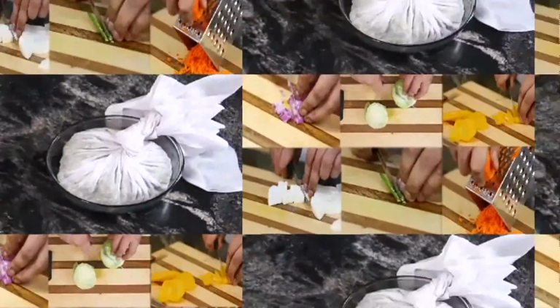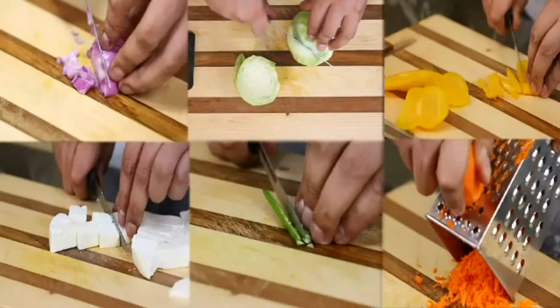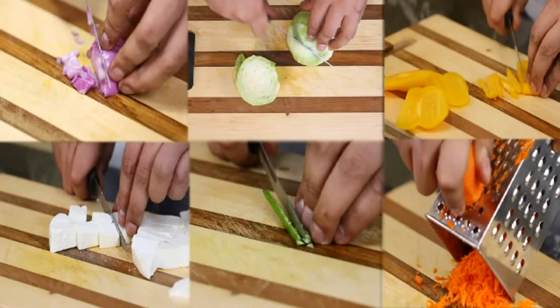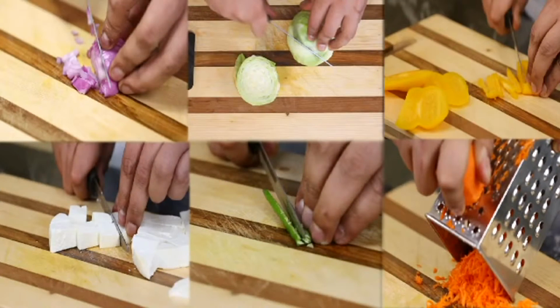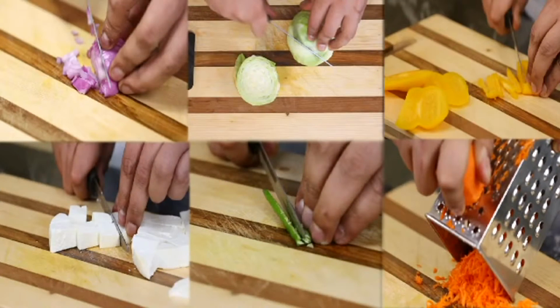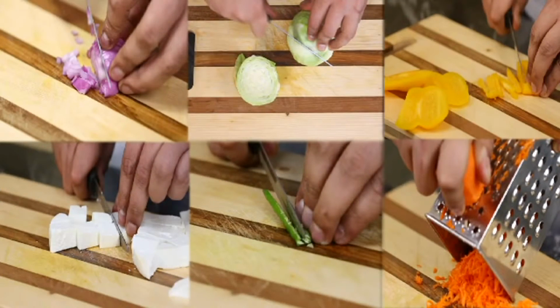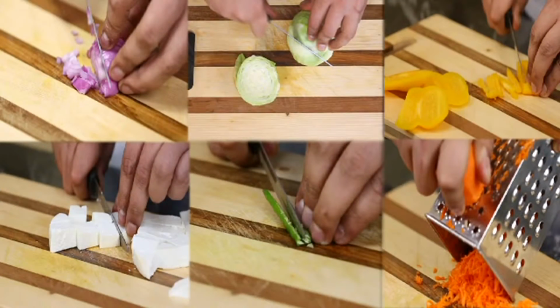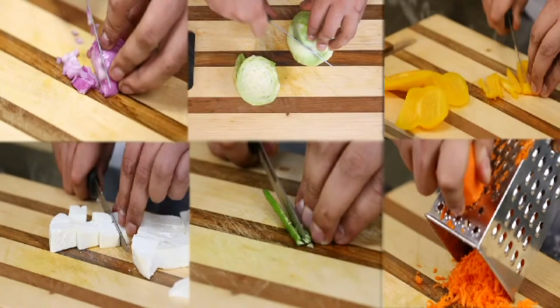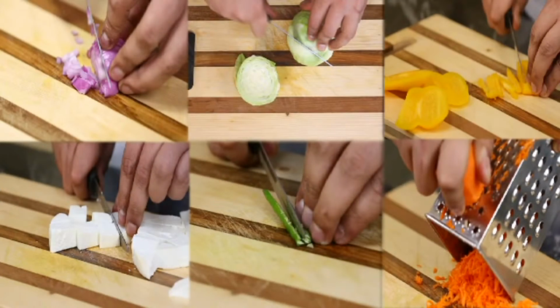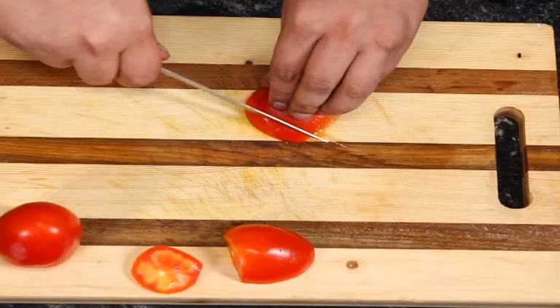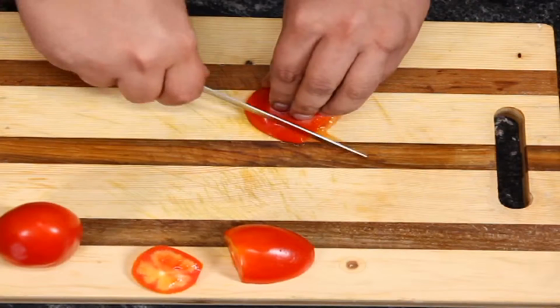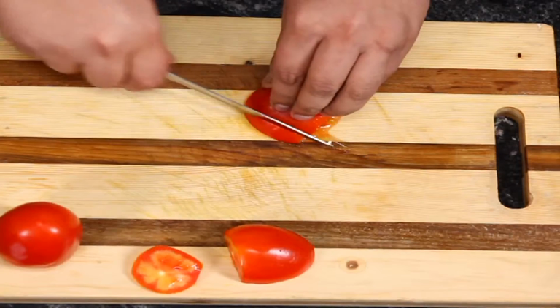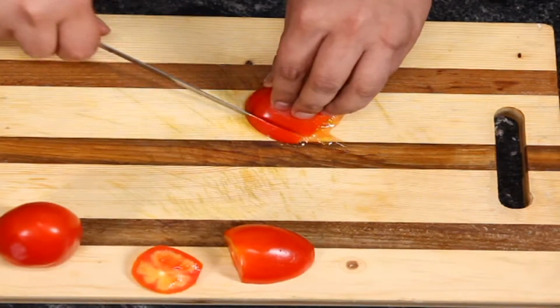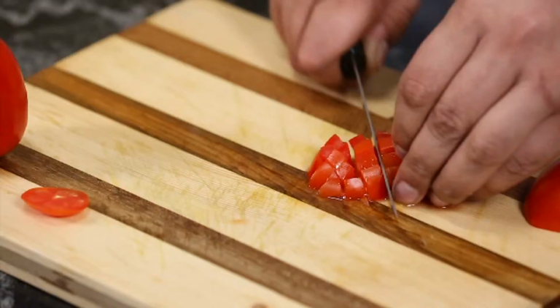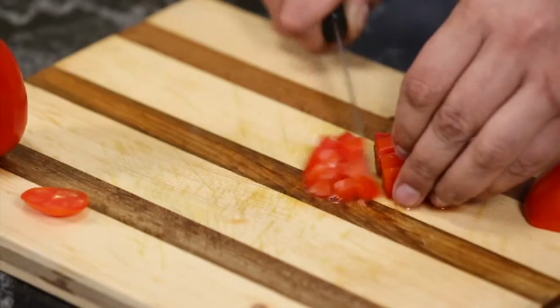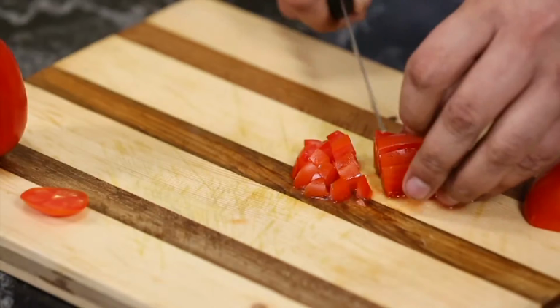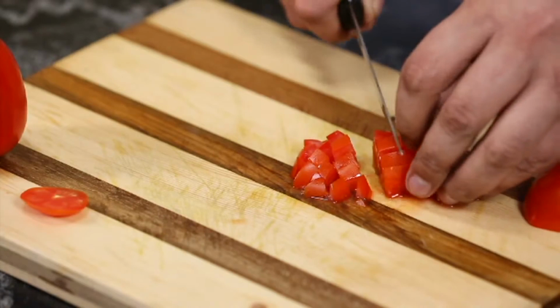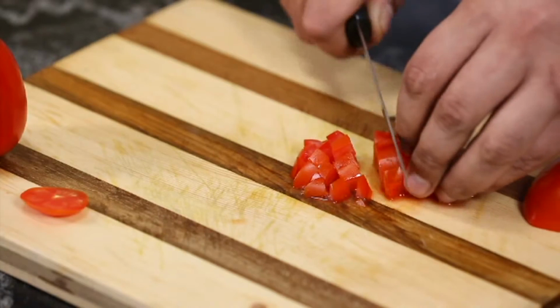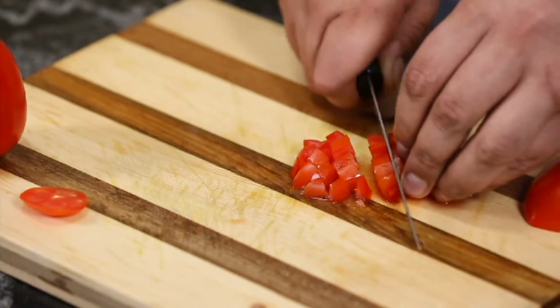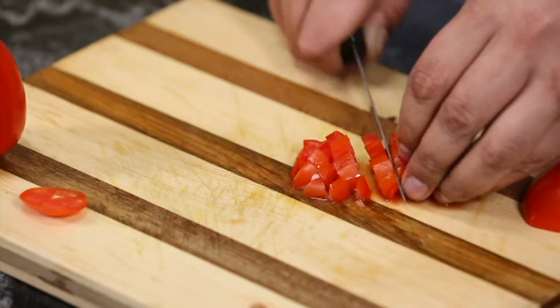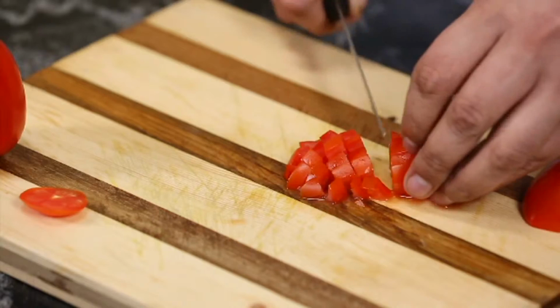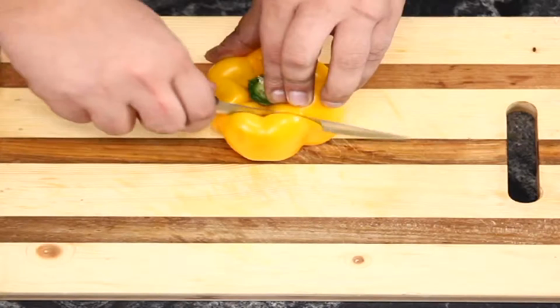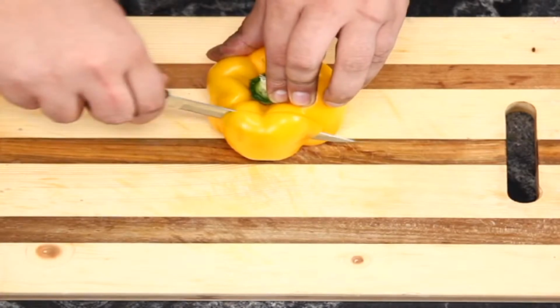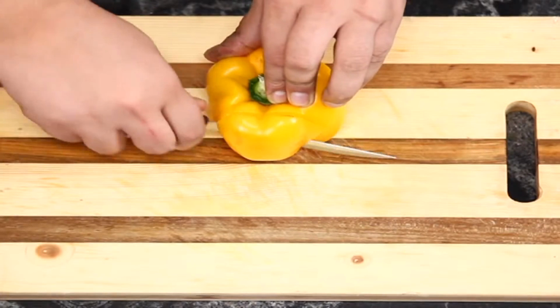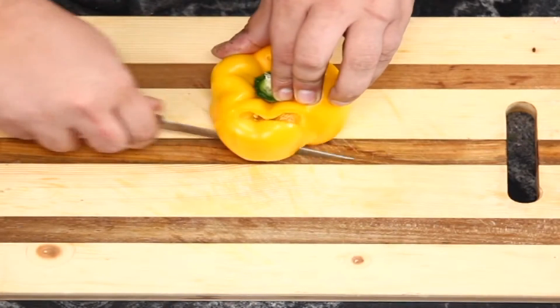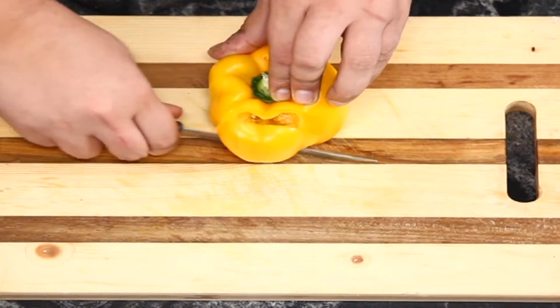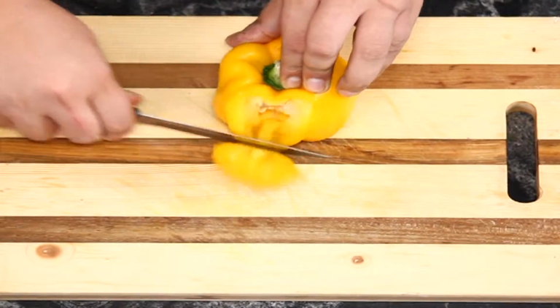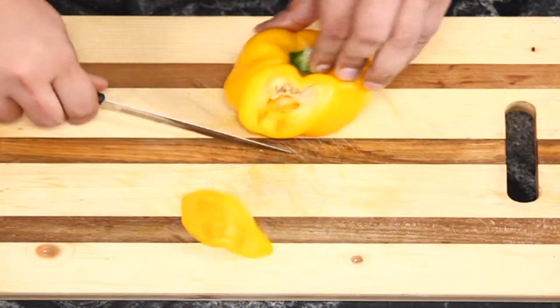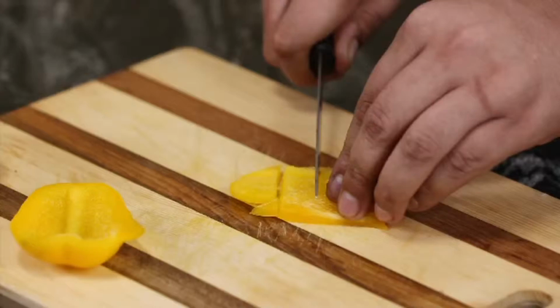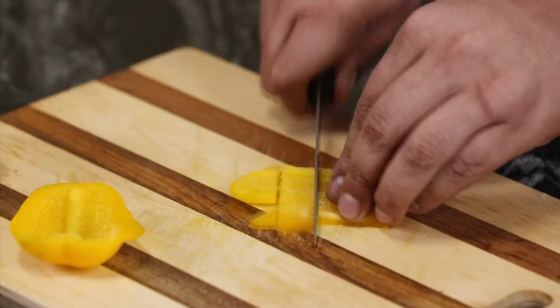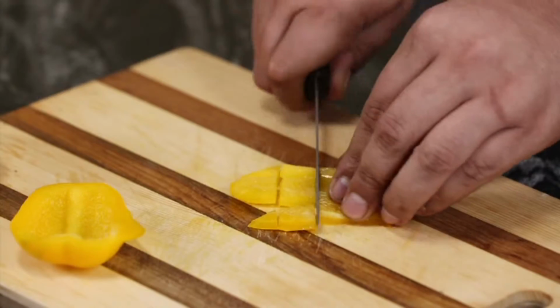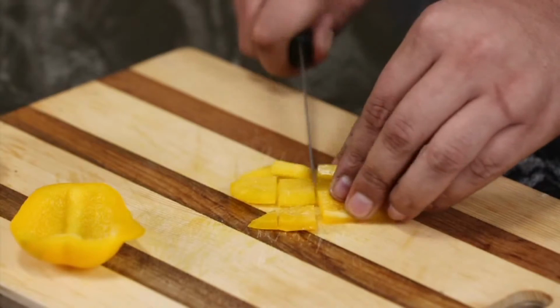For pre-preparation, finely chop the tomatoes and cut the bell peppers into cubes.